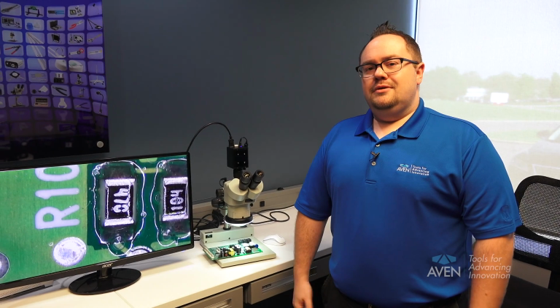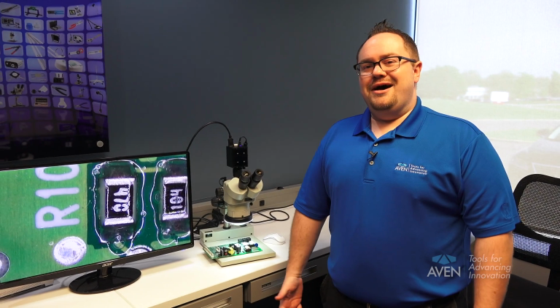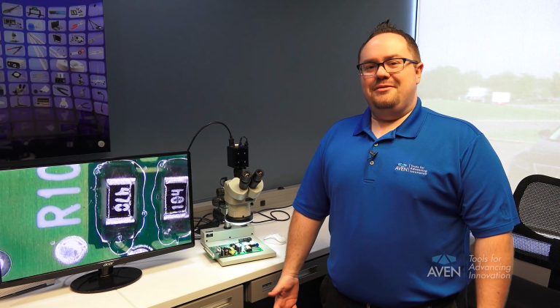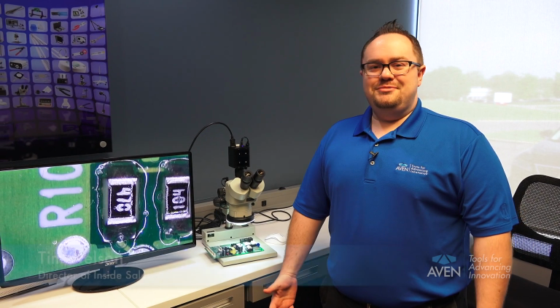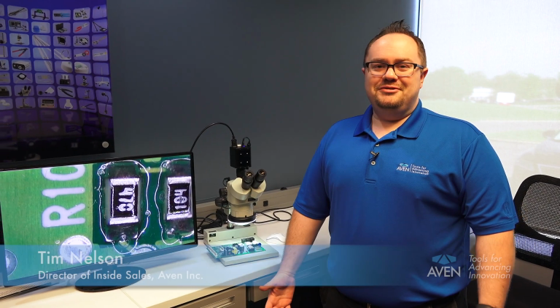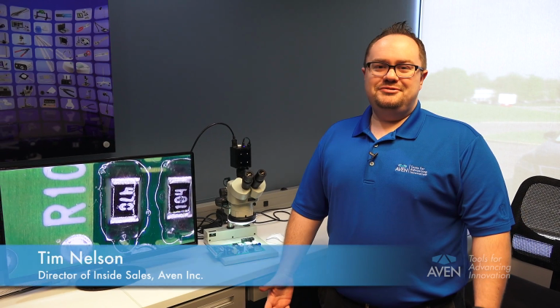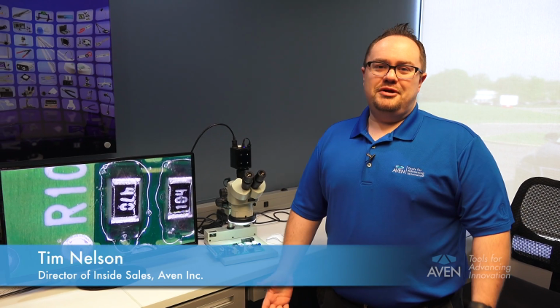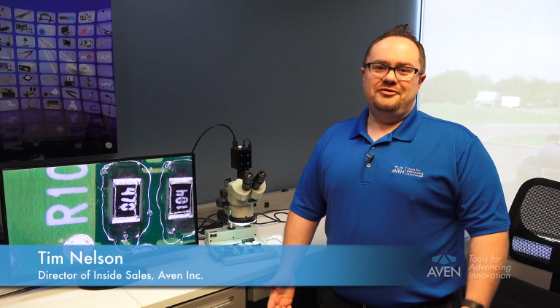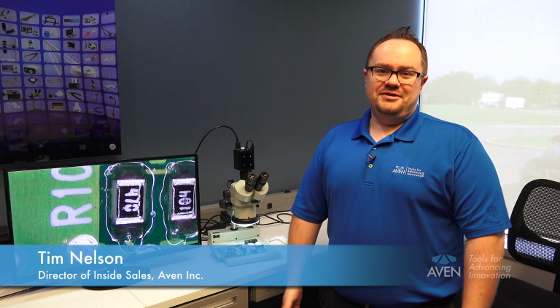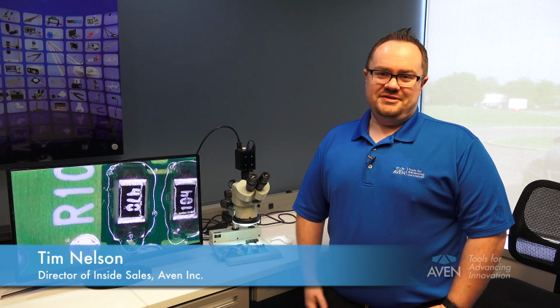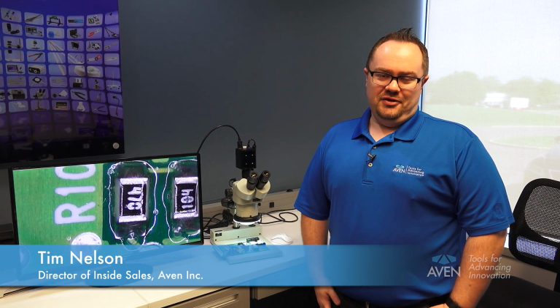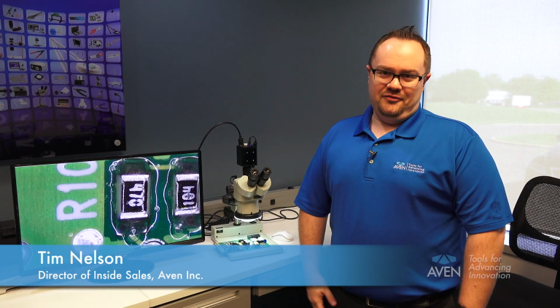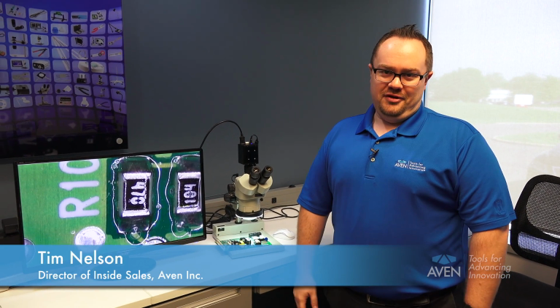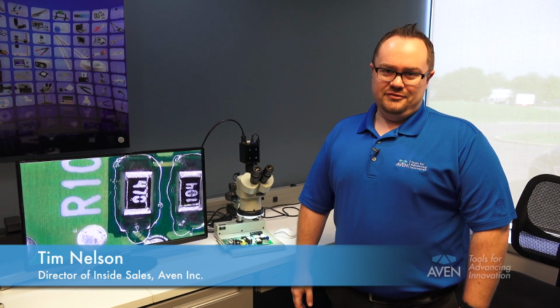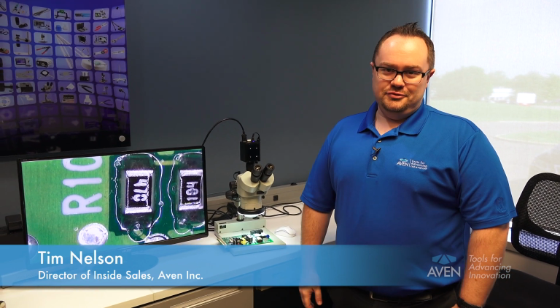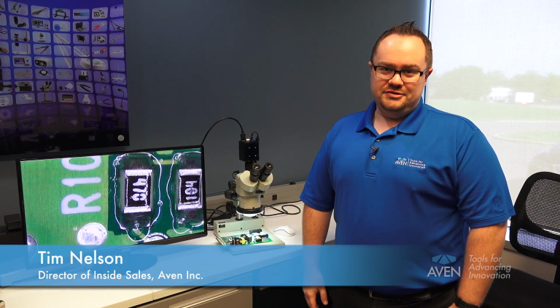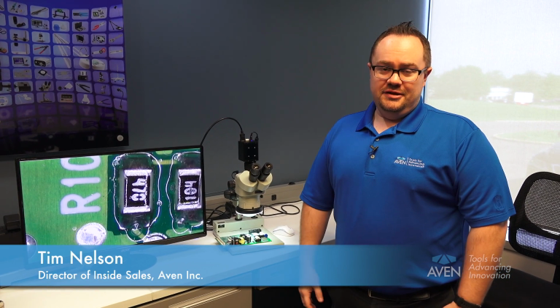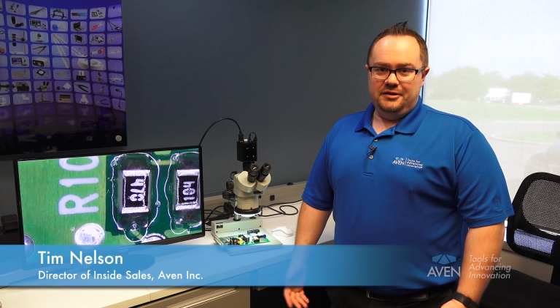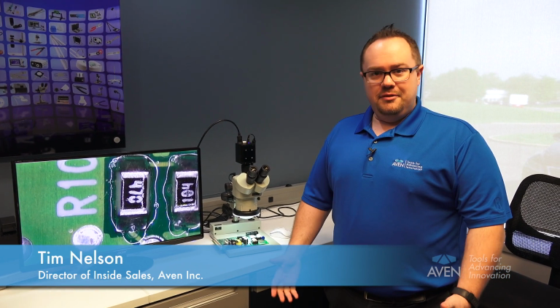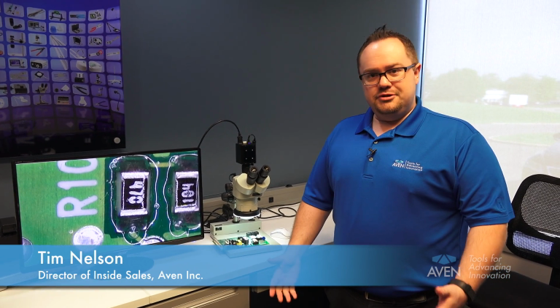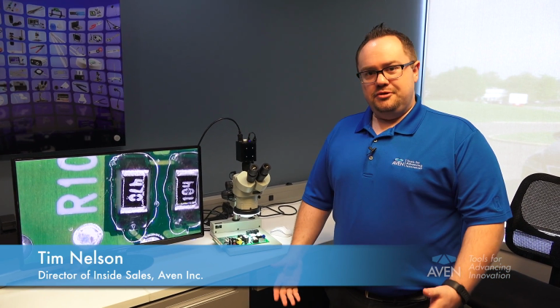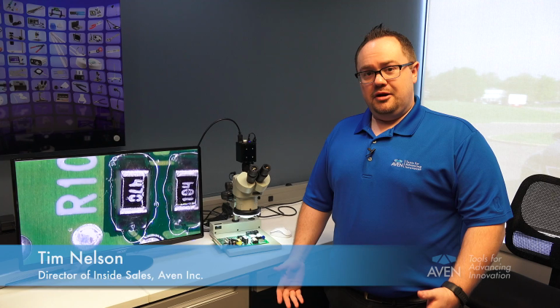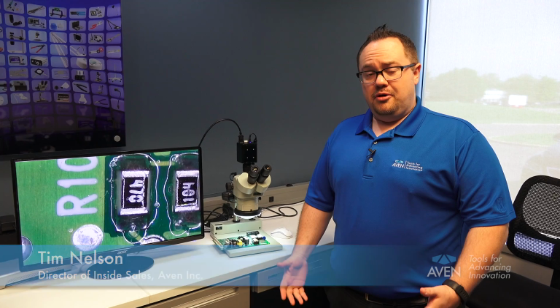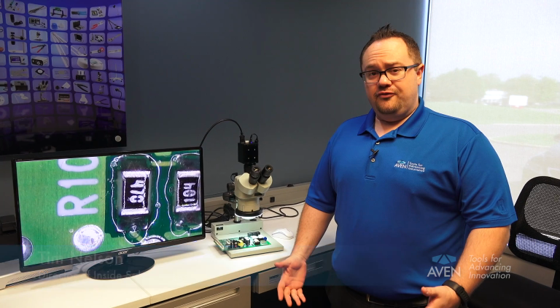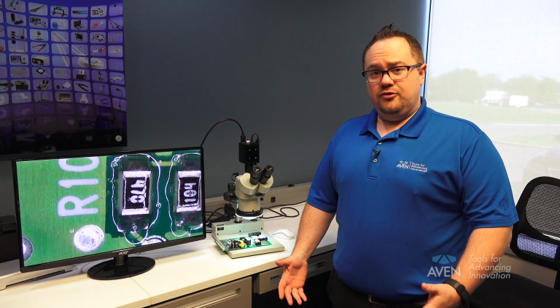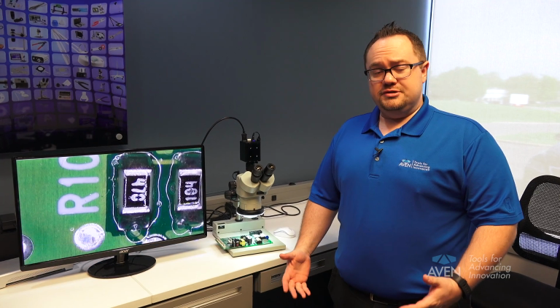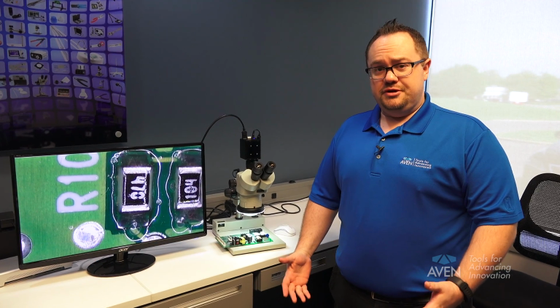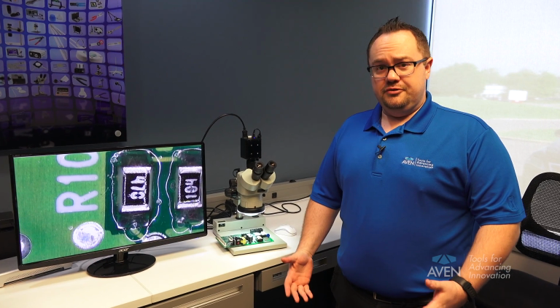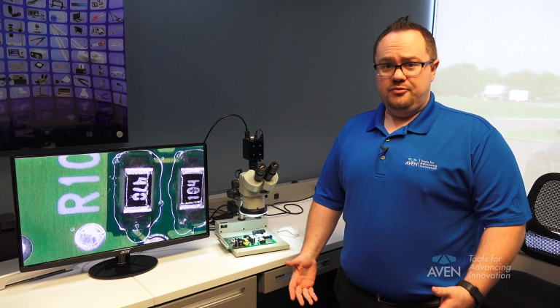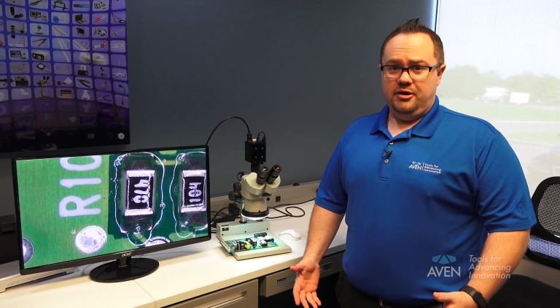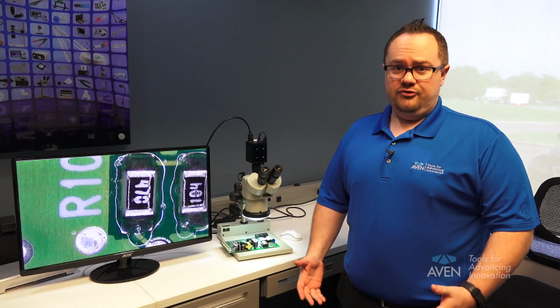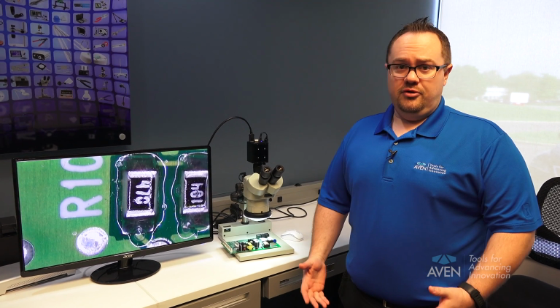Hi, I'm Tim Nelson, Director of Business Development for Avon Tools. Today I'm going to show you how to parfocal a stereo zoom microscope.